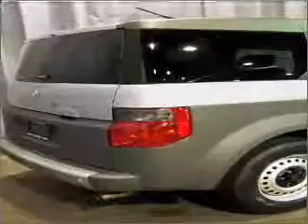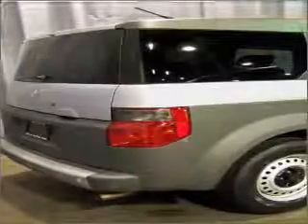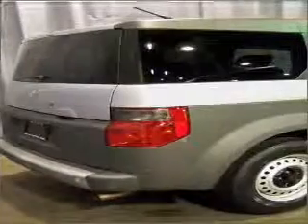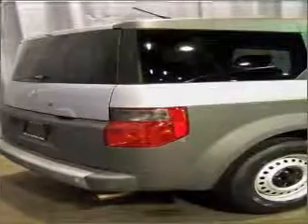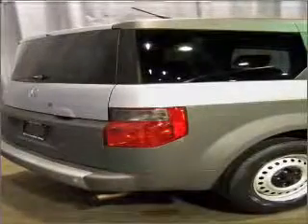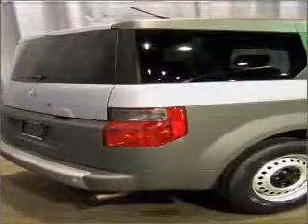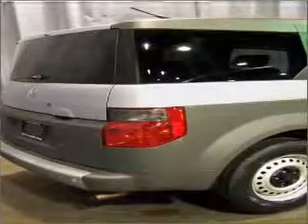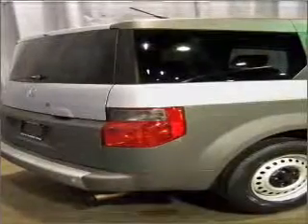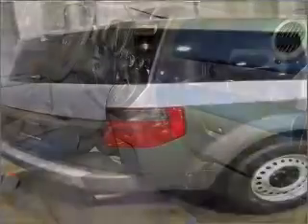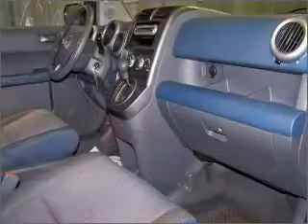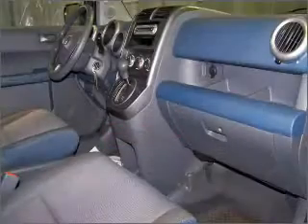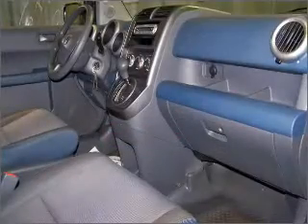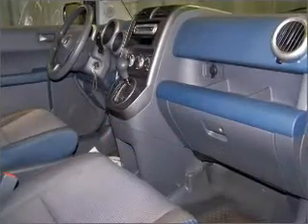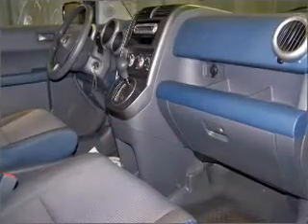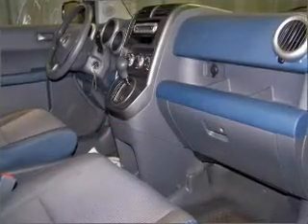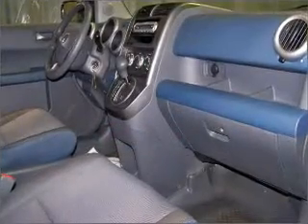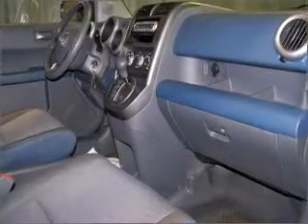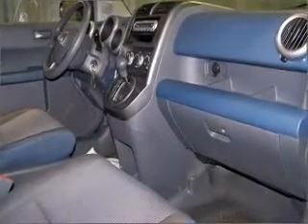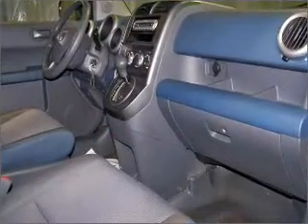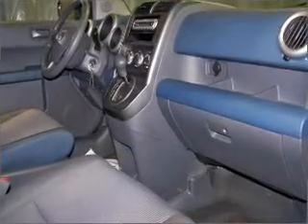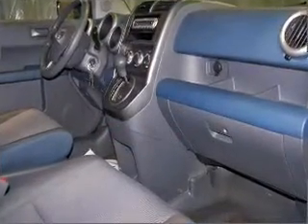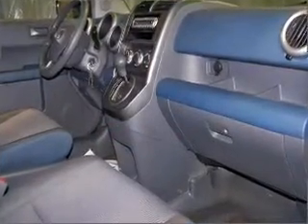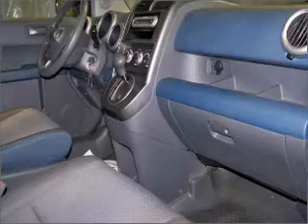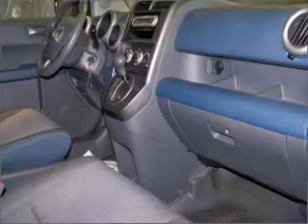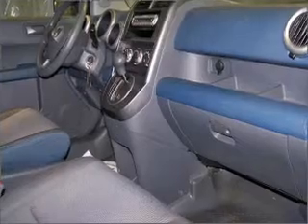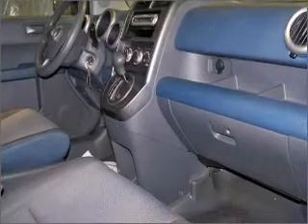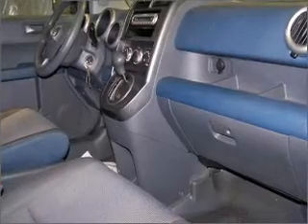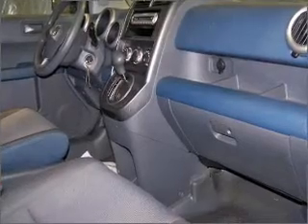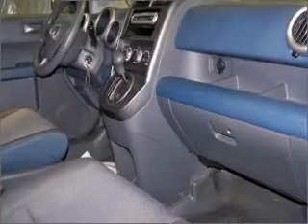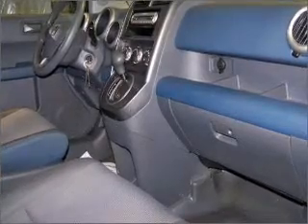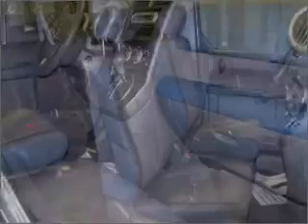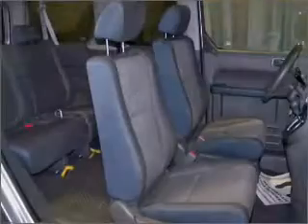Power door locks. Power windows. Power steering. An adjustable tilt steering wheel. Call today to schedule a test drive.